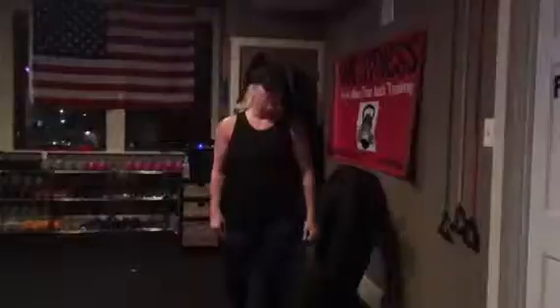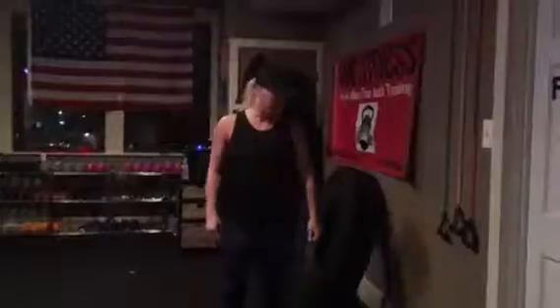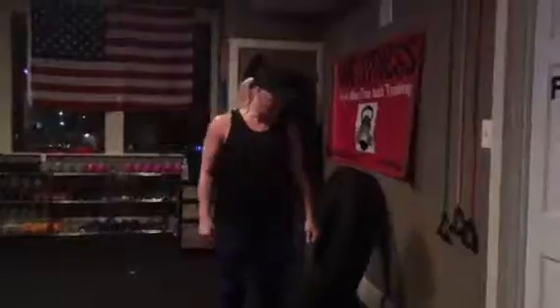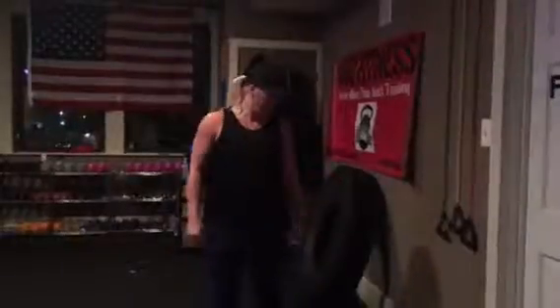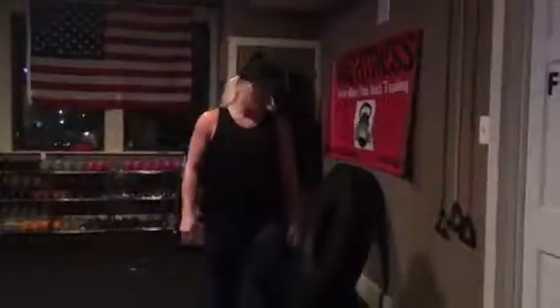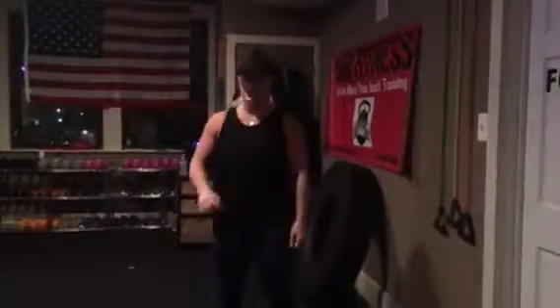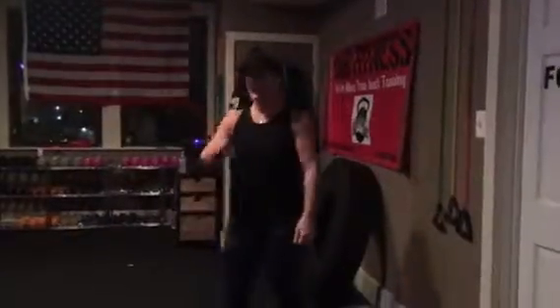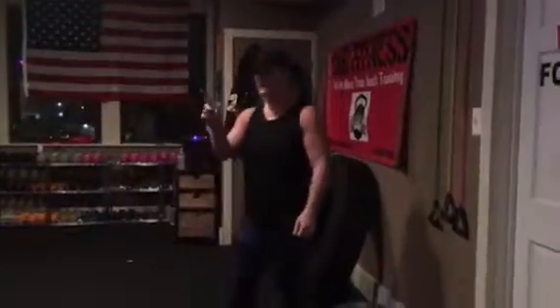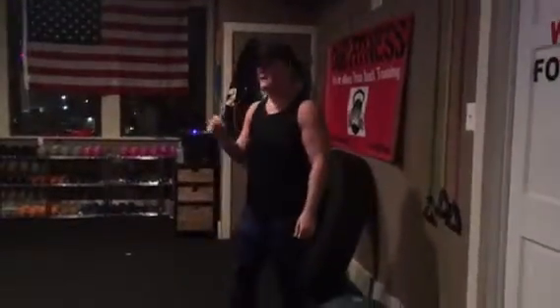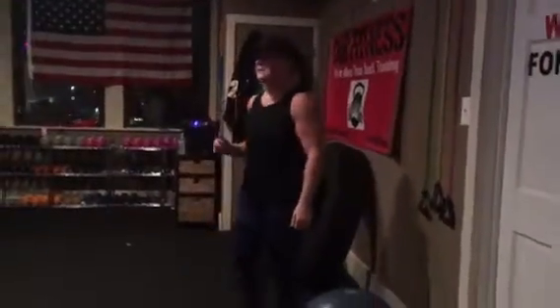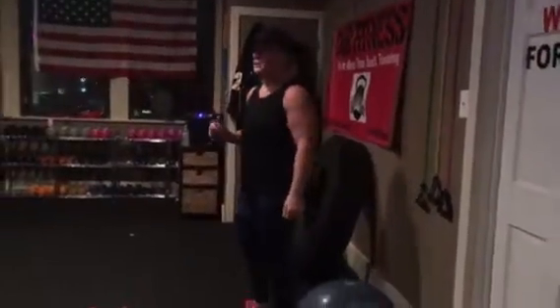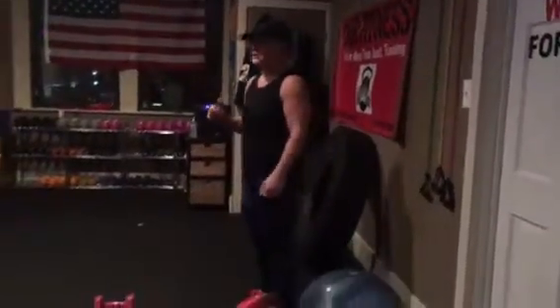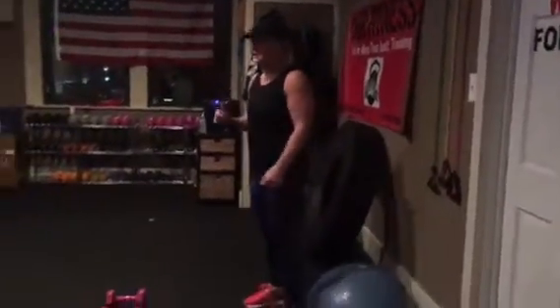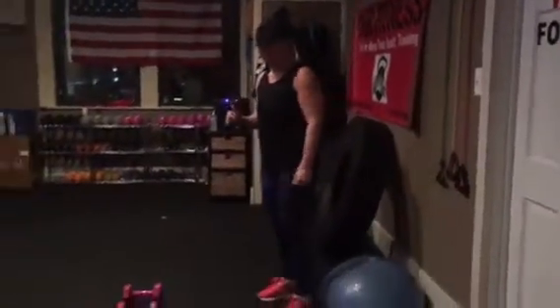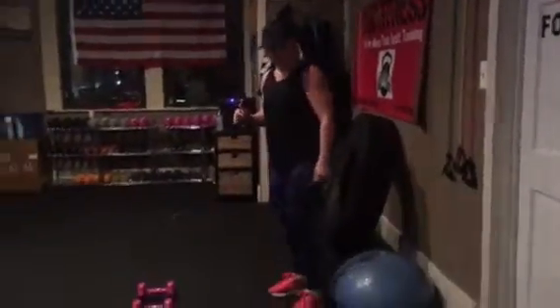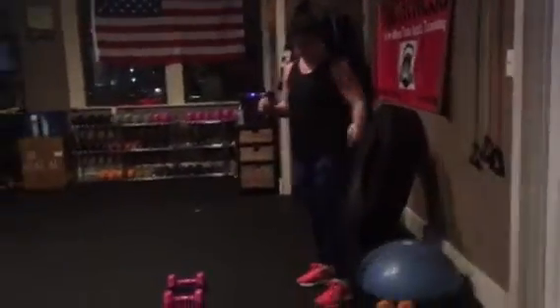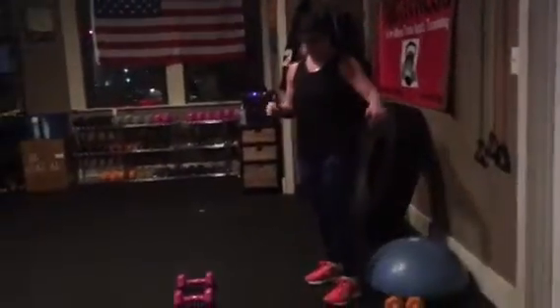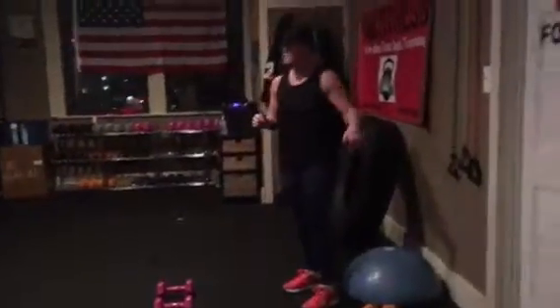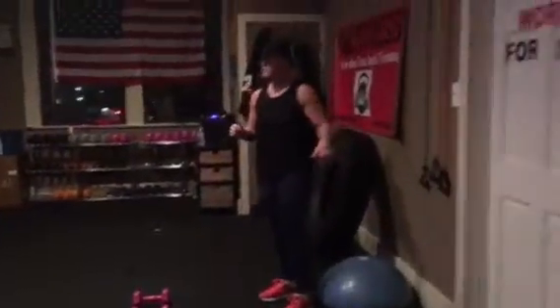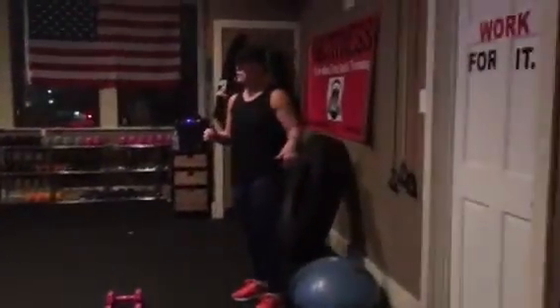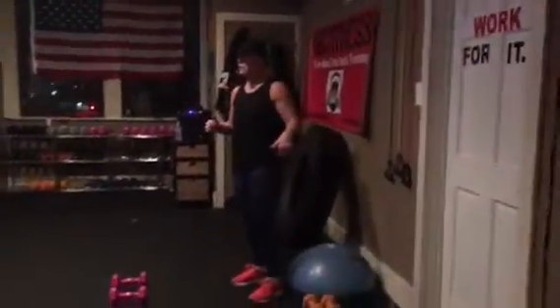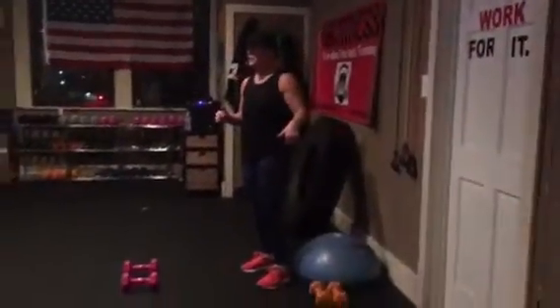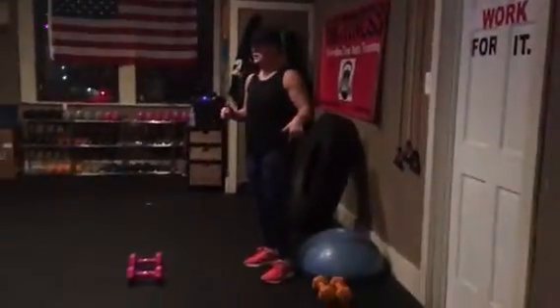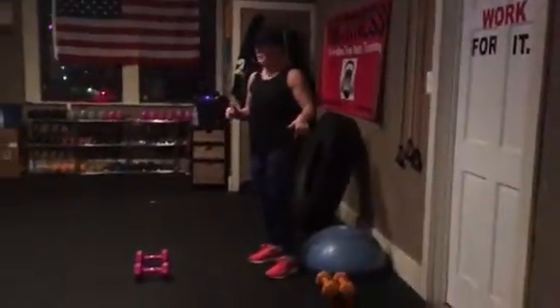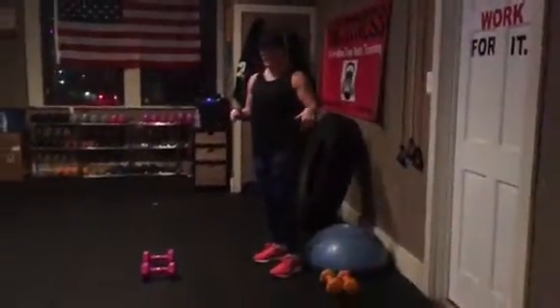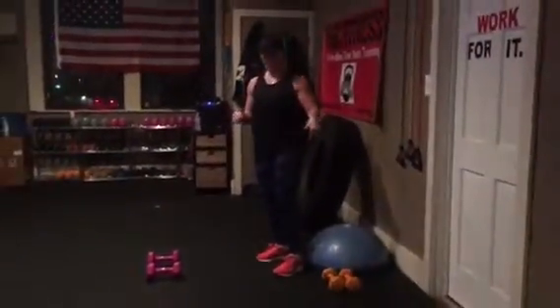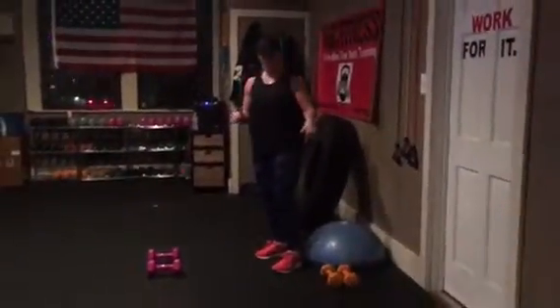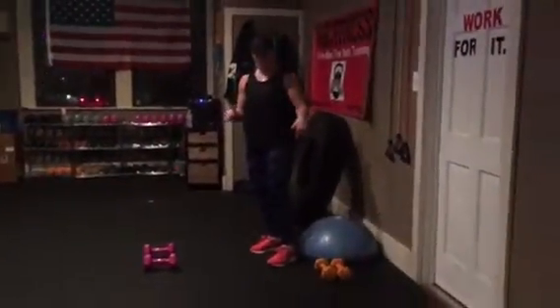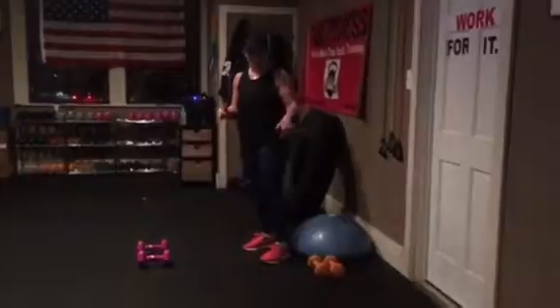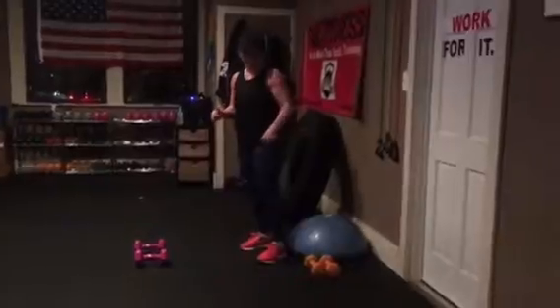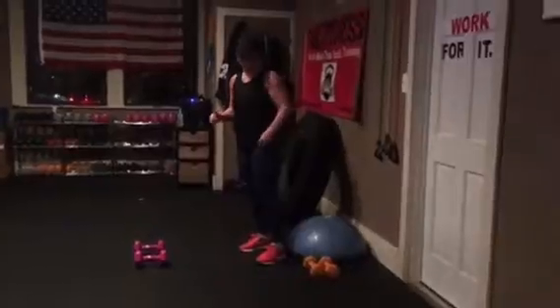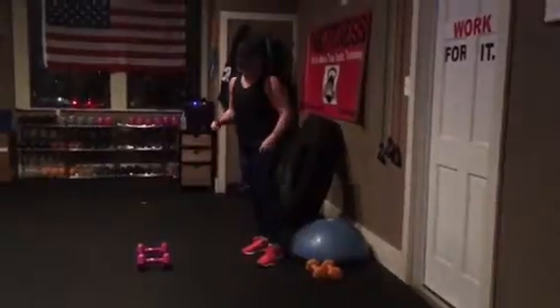All right, we're going to start. We've got stations this morning. First station: Bosu Plank Rows.